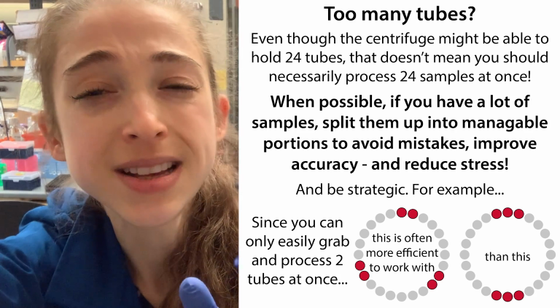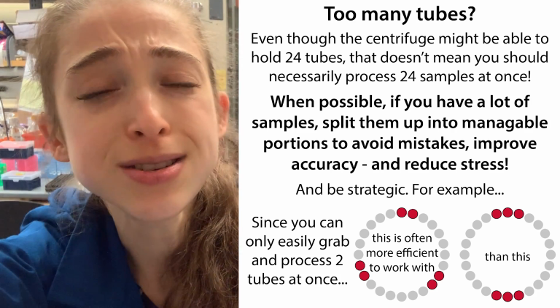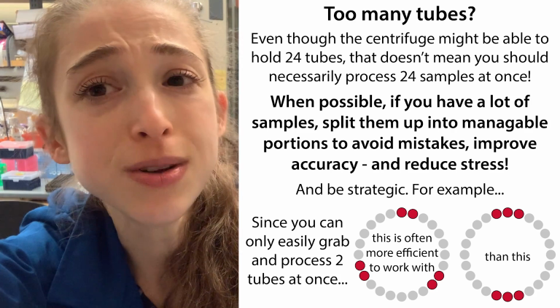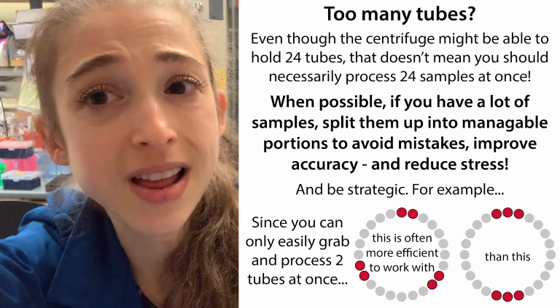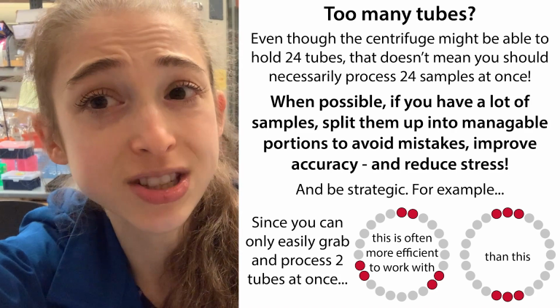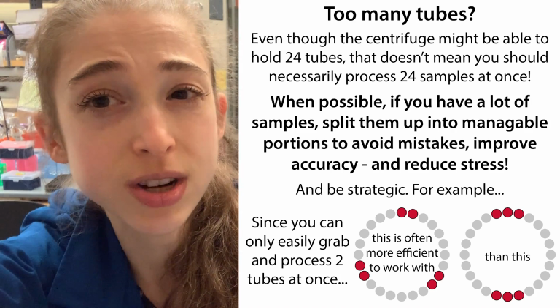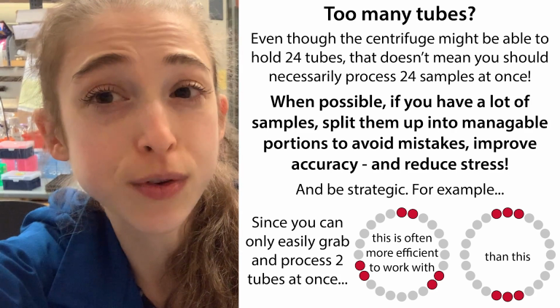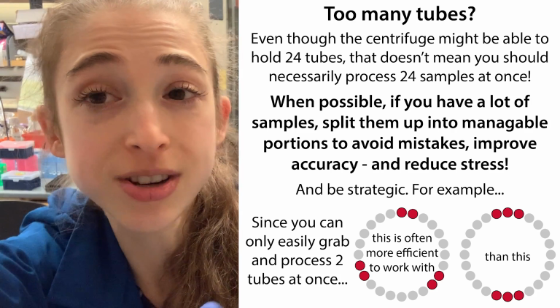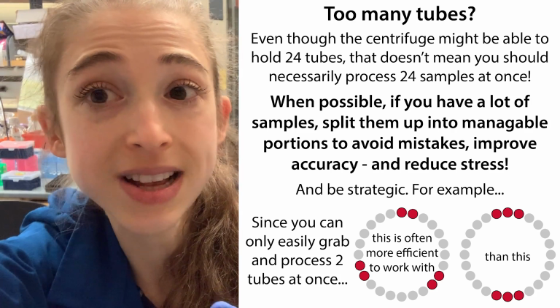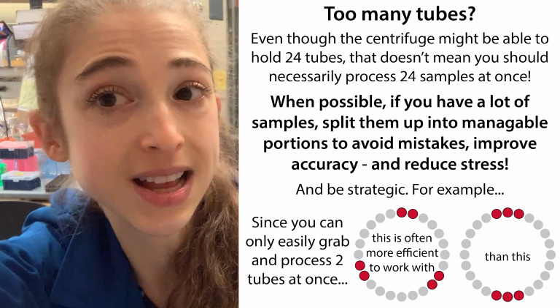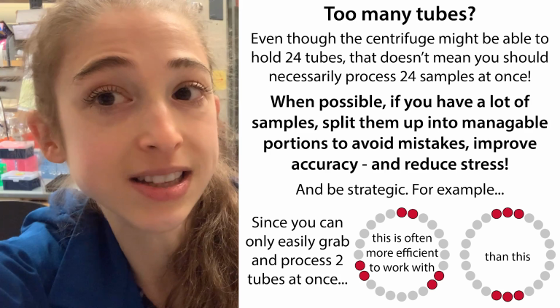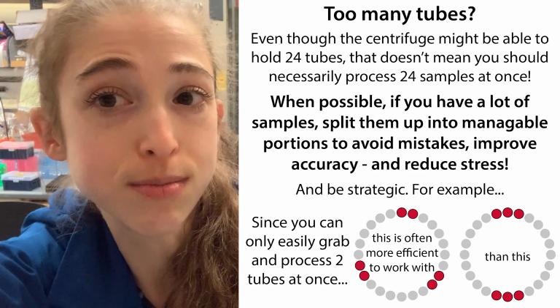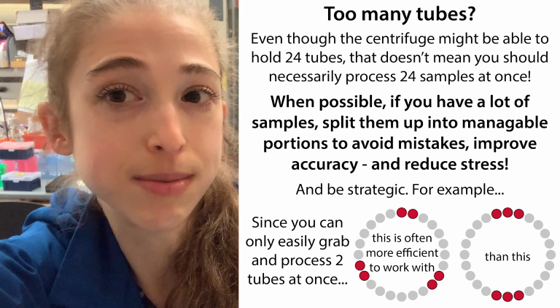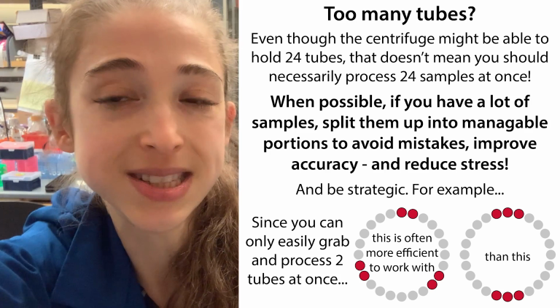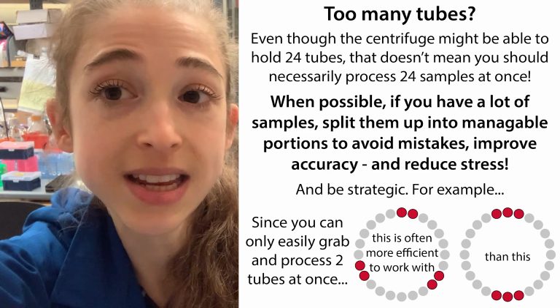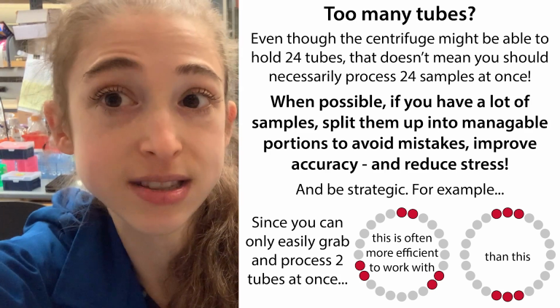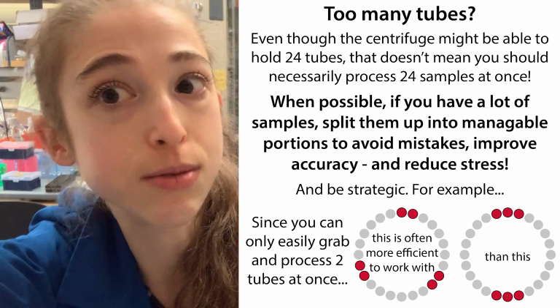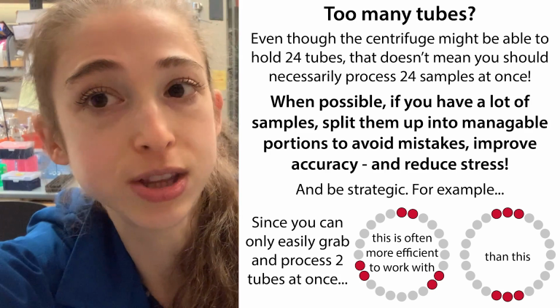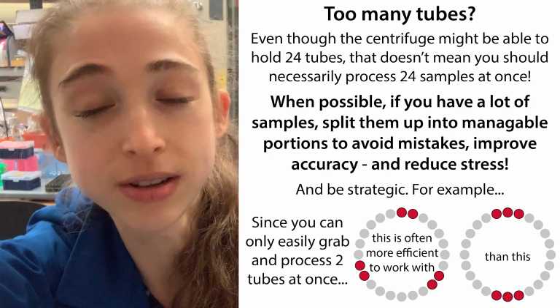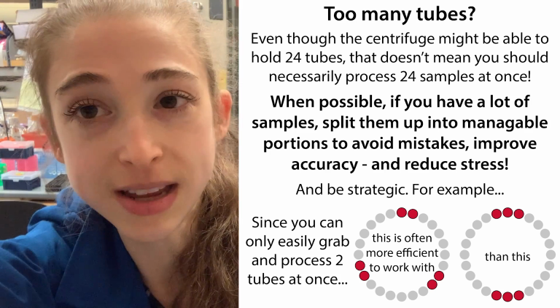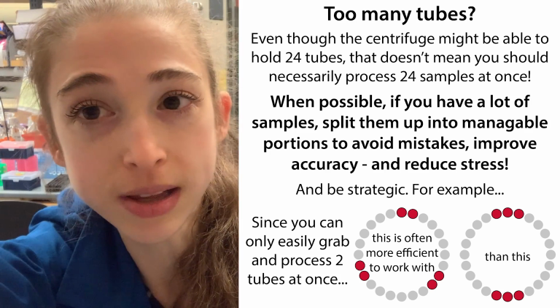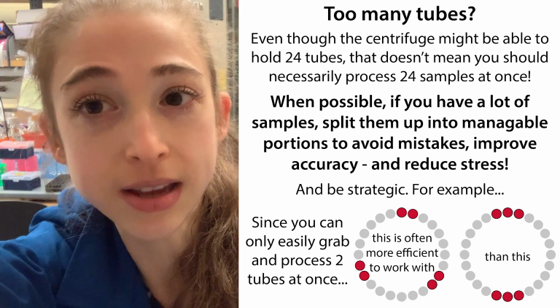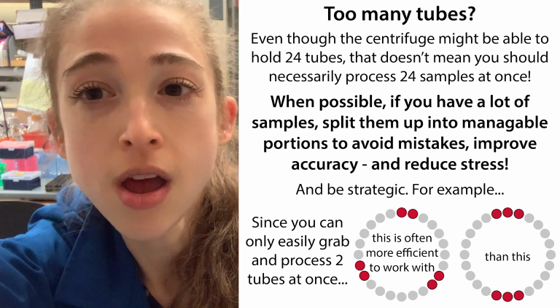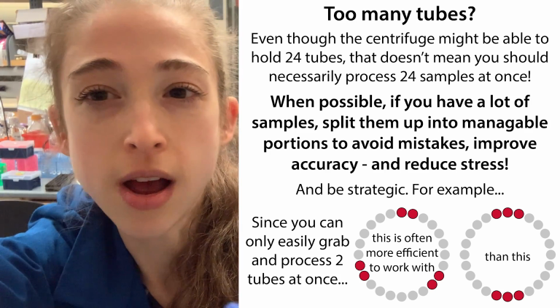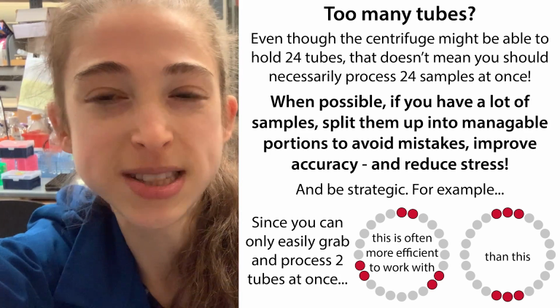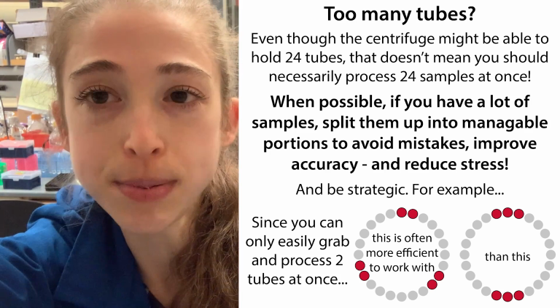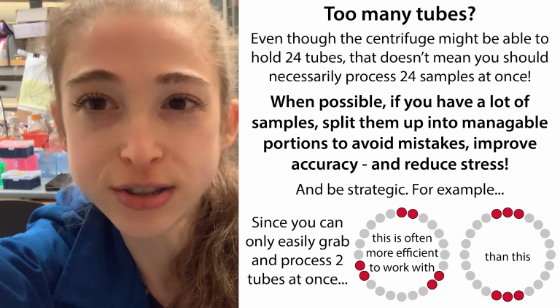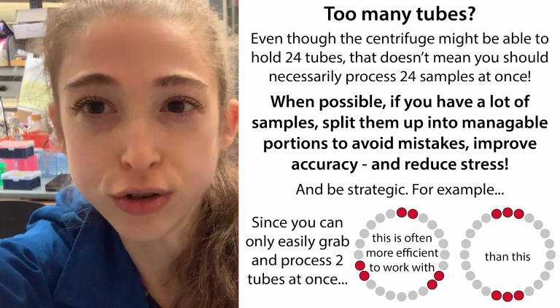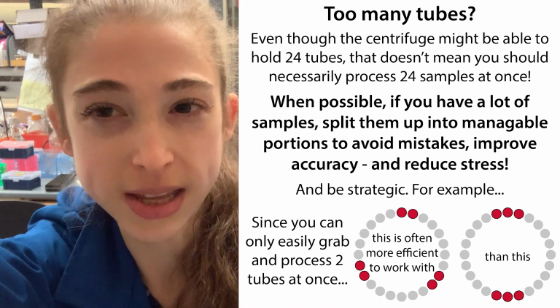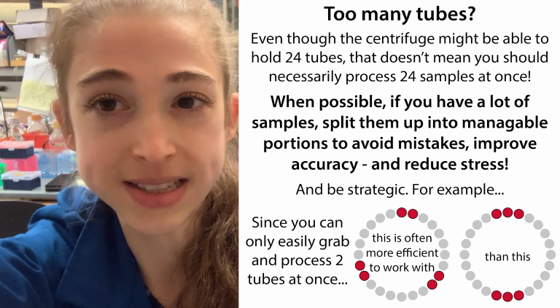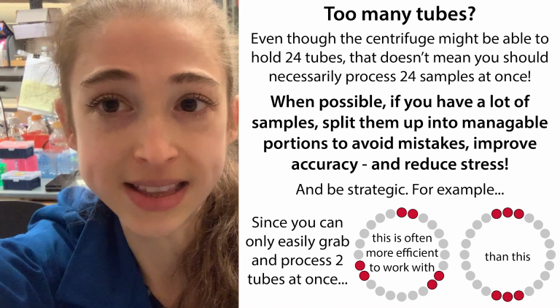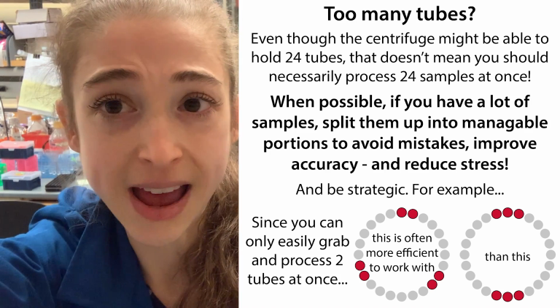It's also a lot less stressful and you're less likely to make mistakes — say, with your labeling, skipping a tube, things like that.